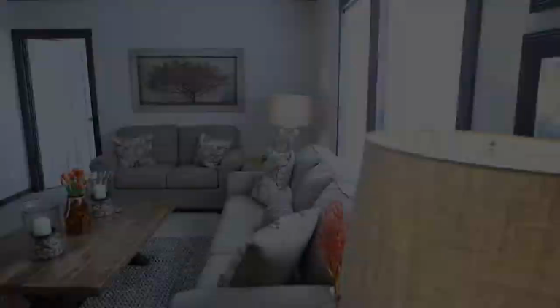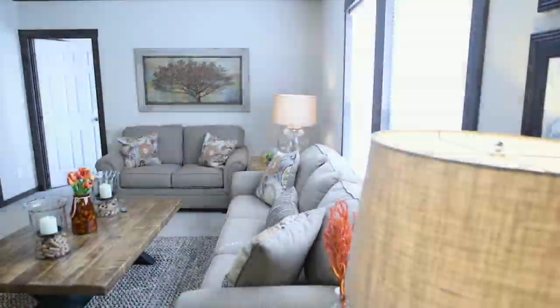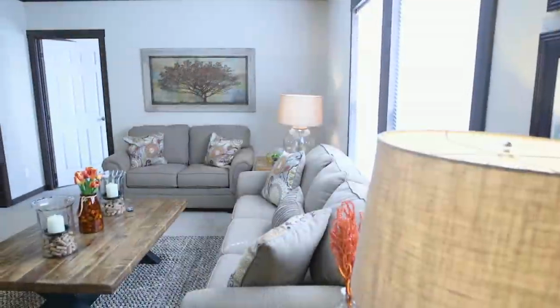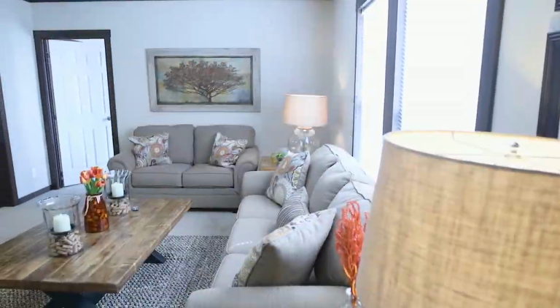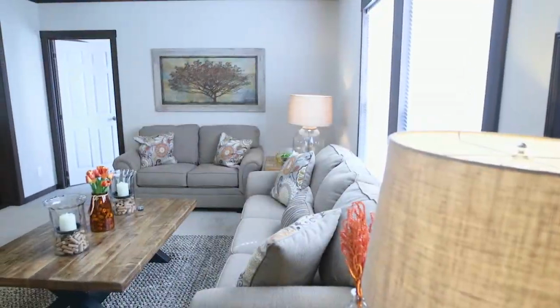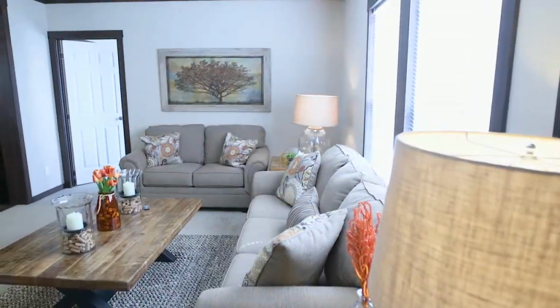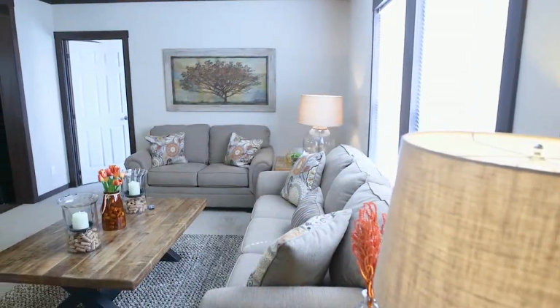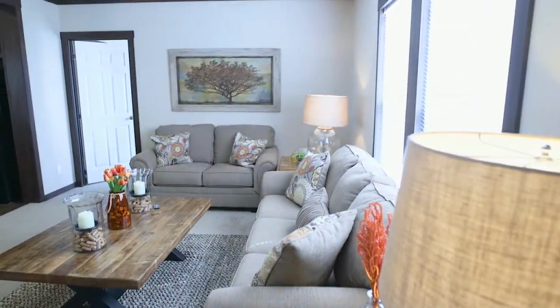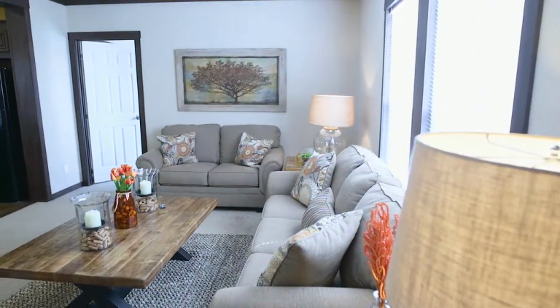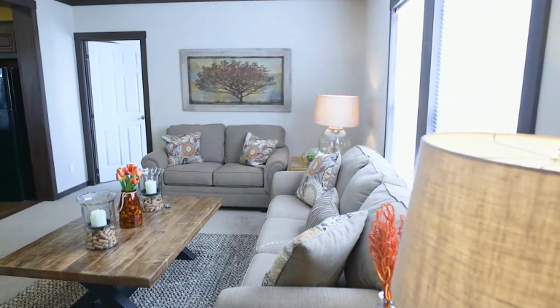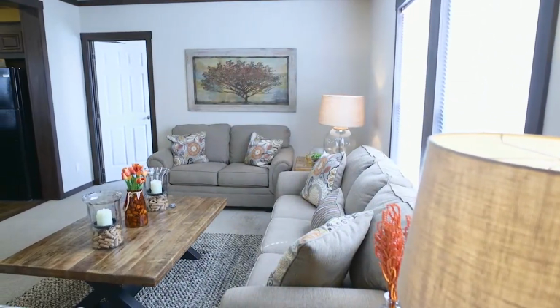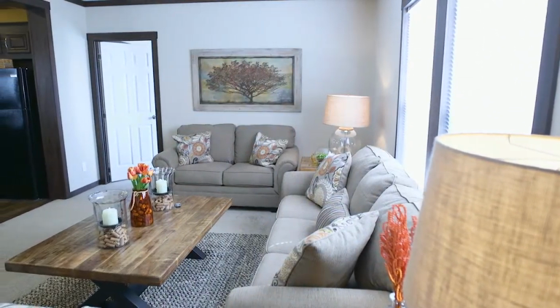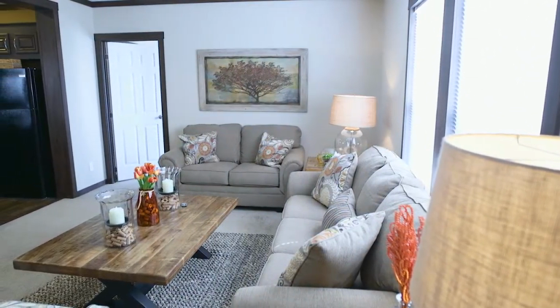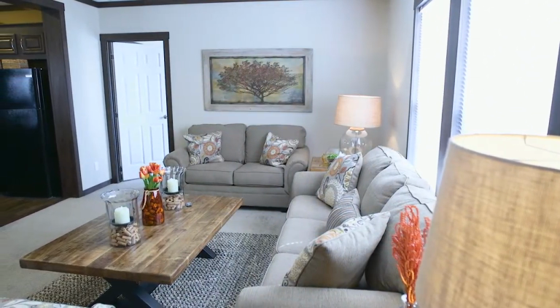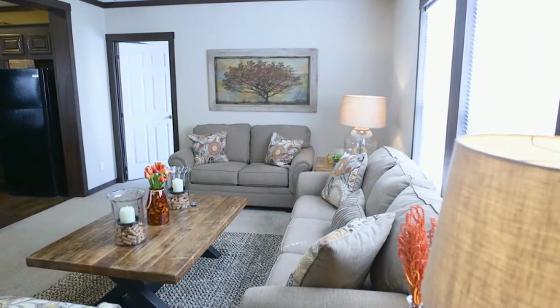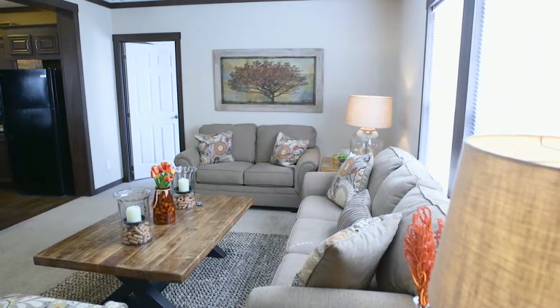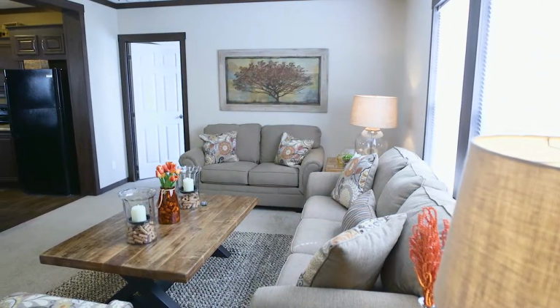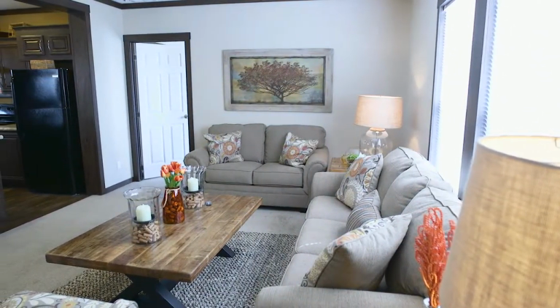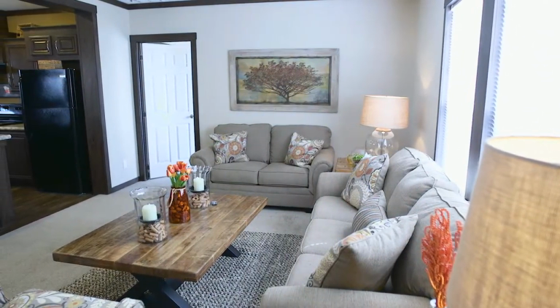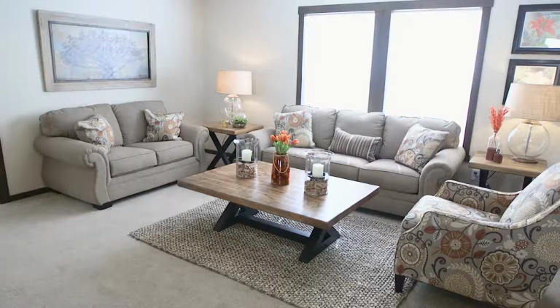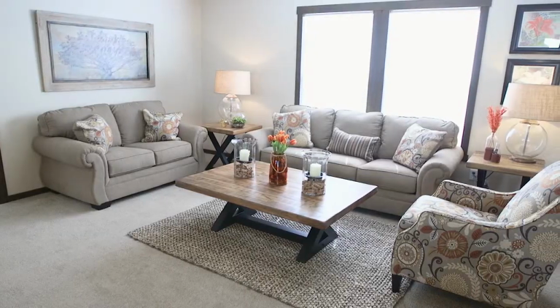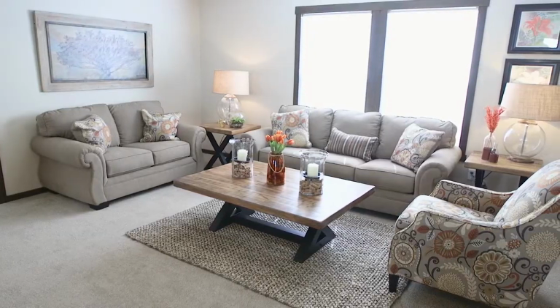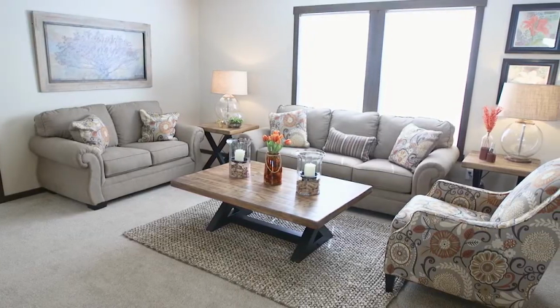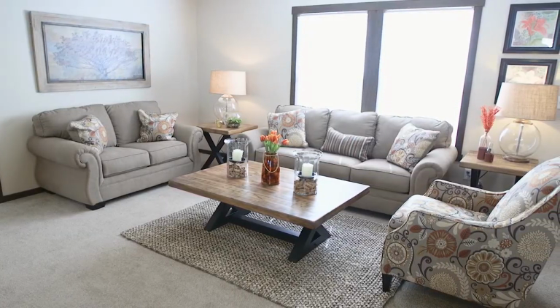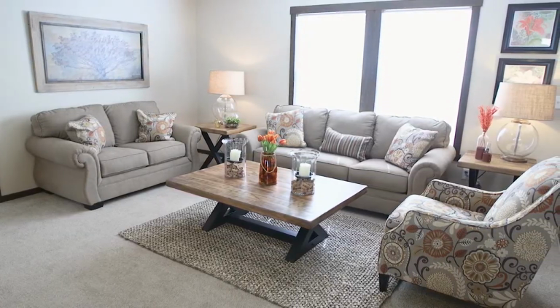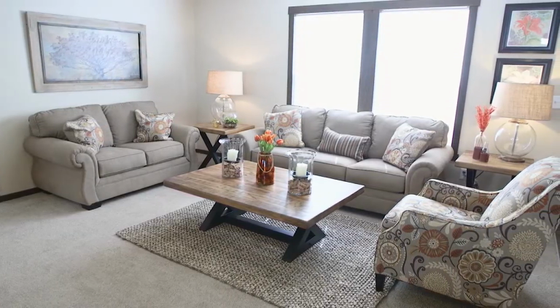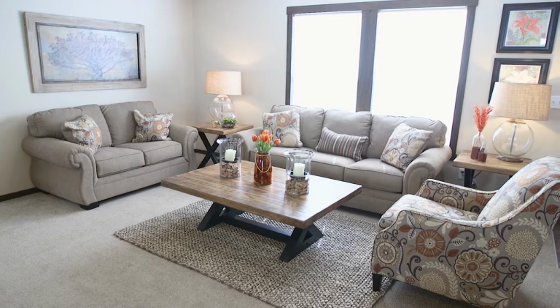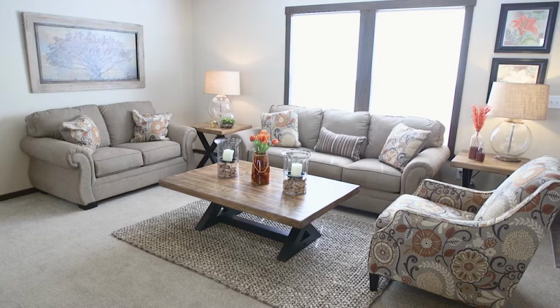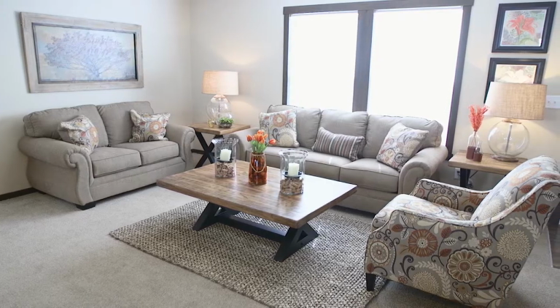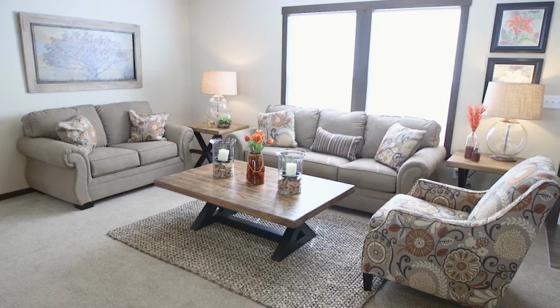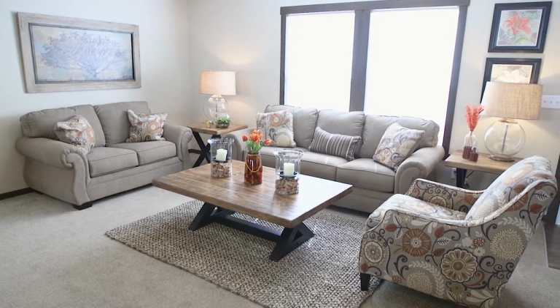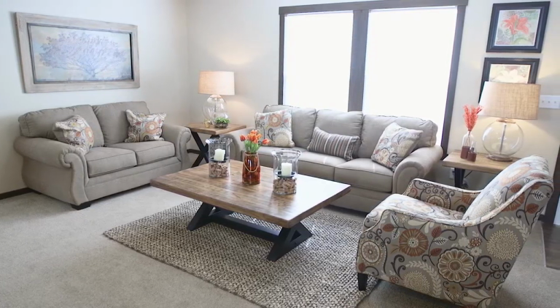In the large living area, eight and a half foot ceilings and large windows make for a relaxing and comfy room.